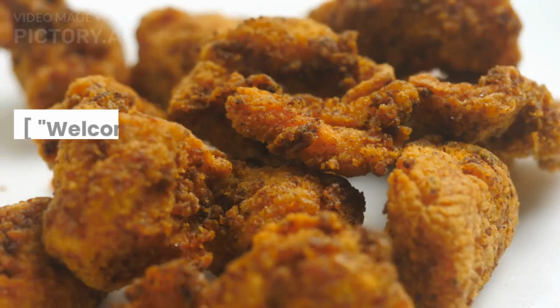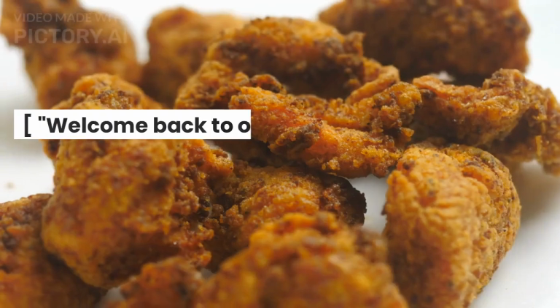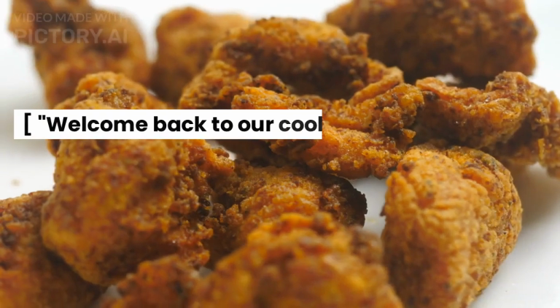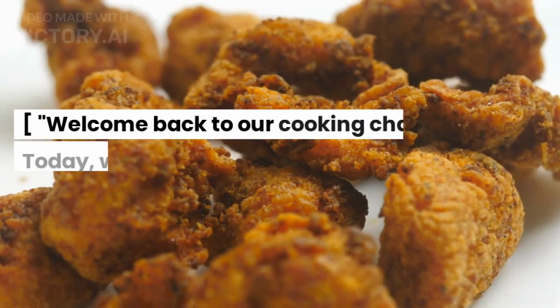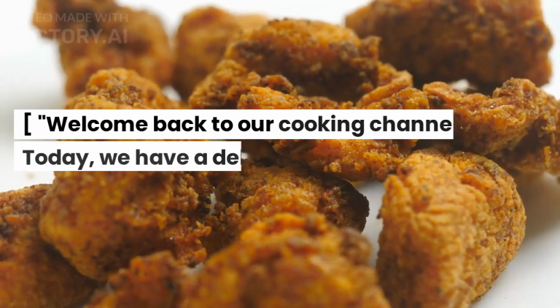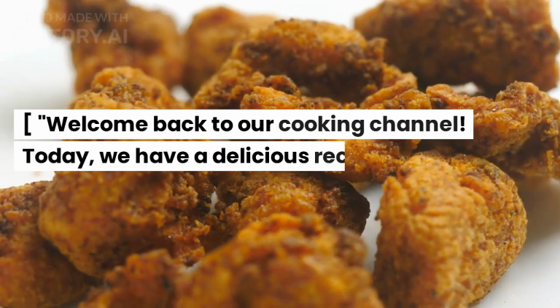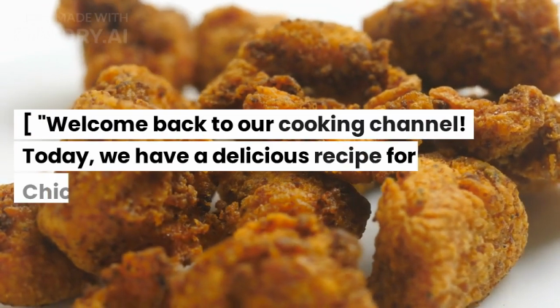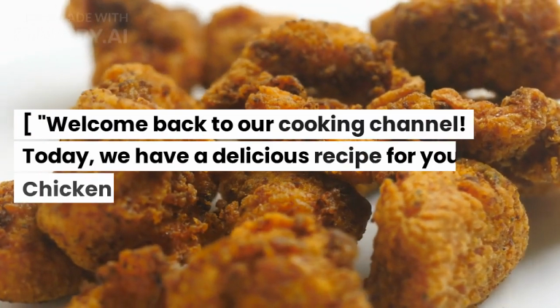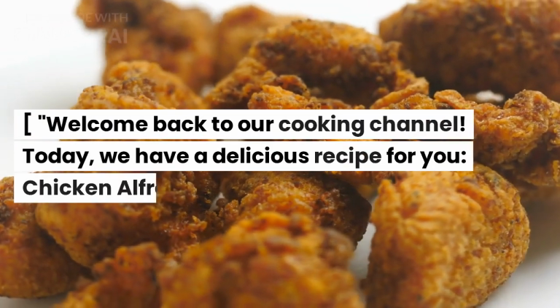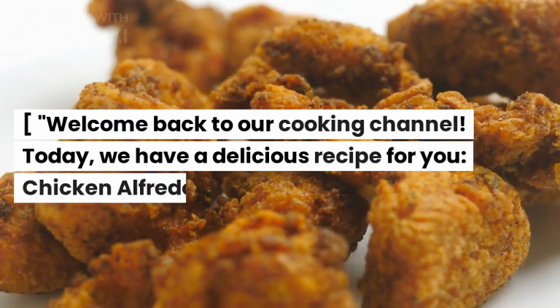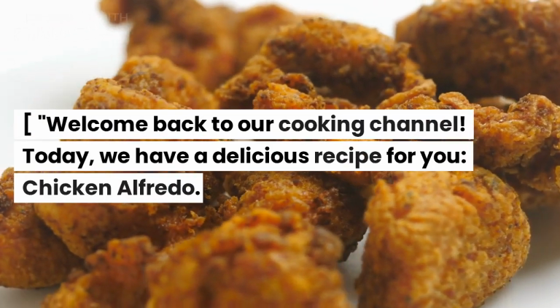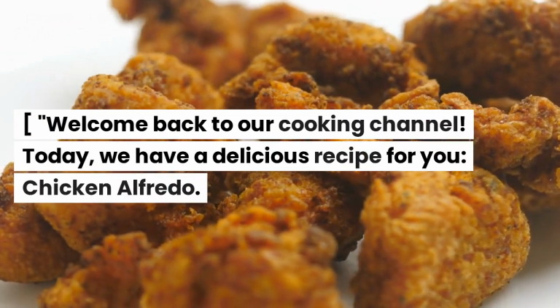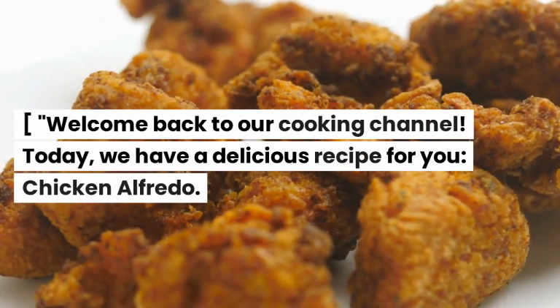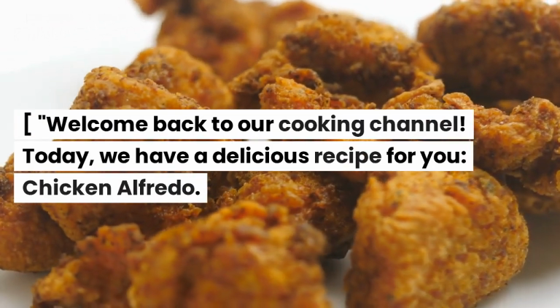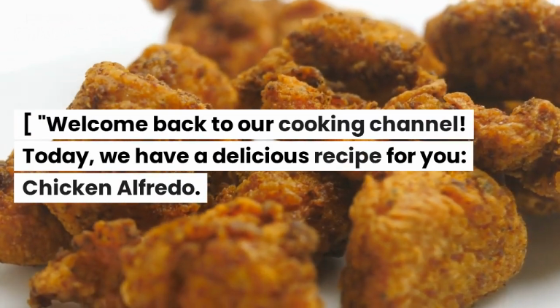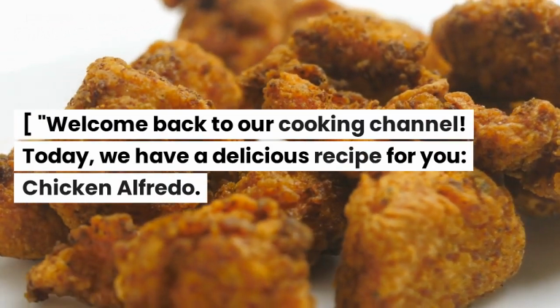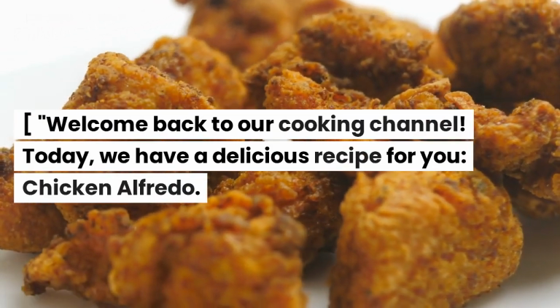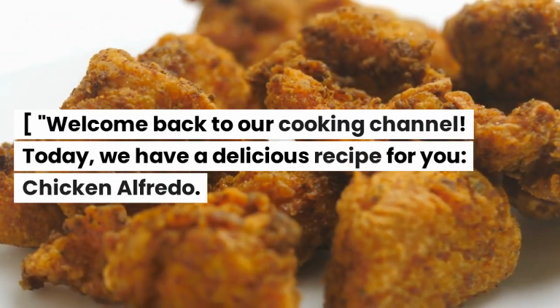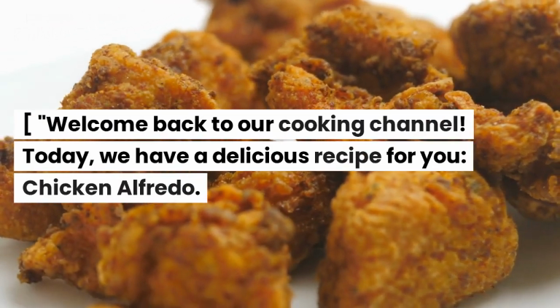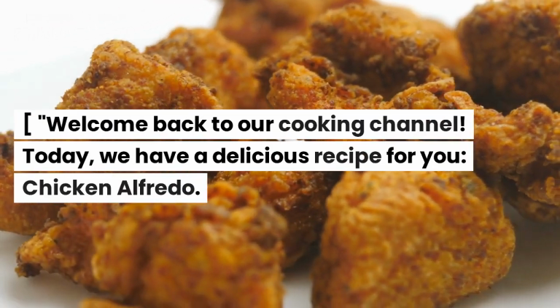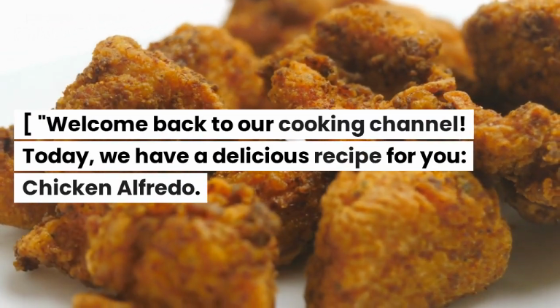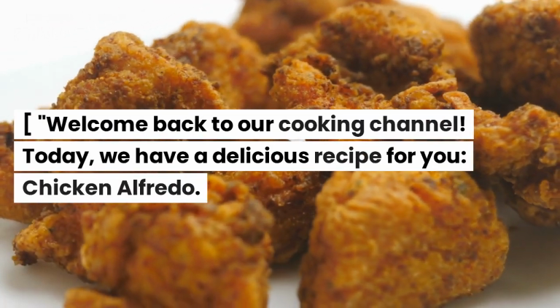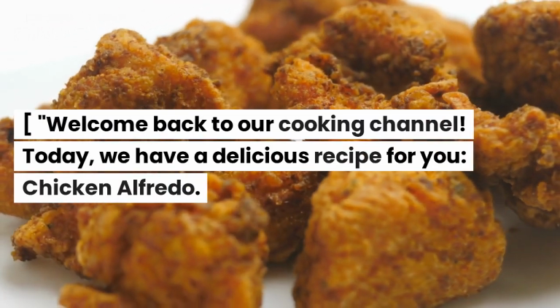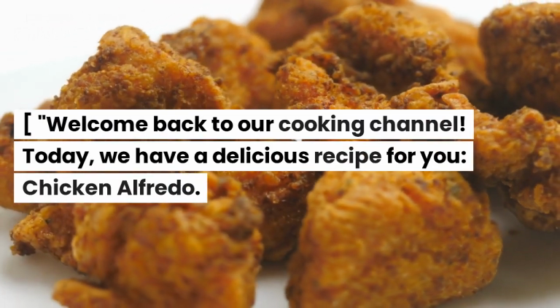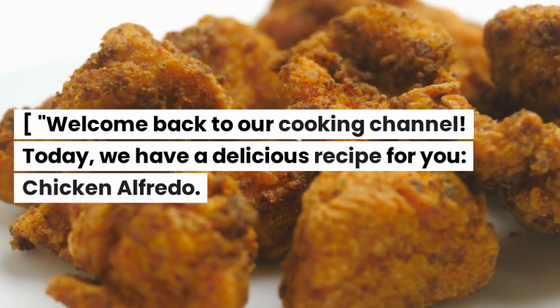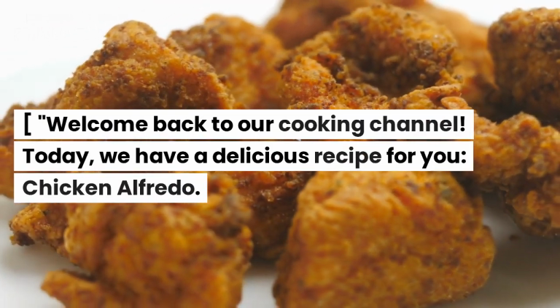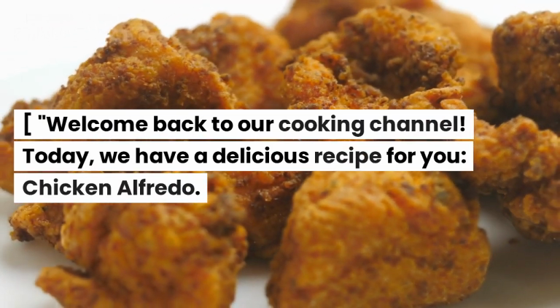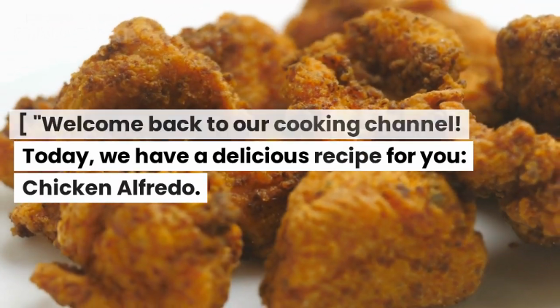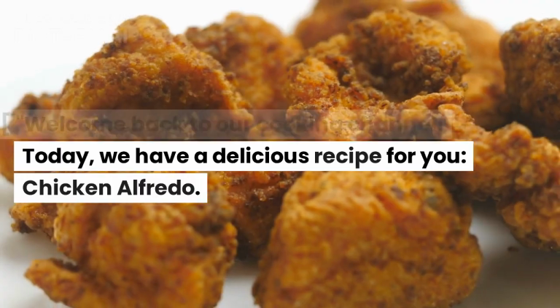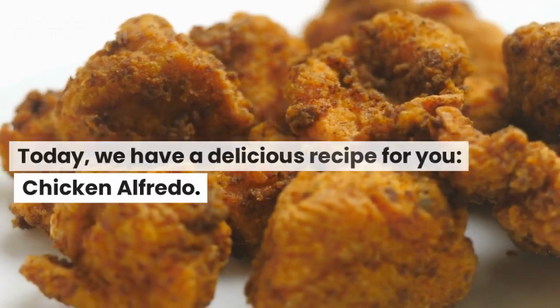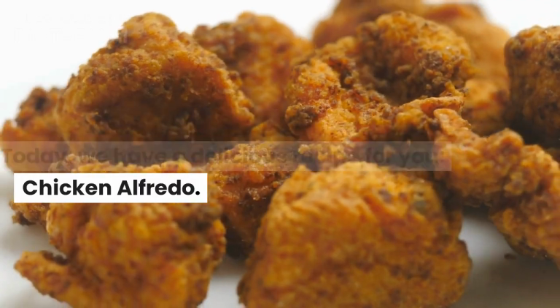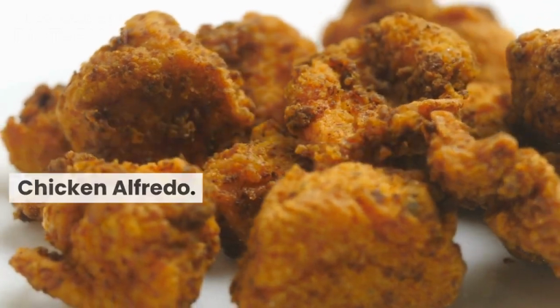Welcome back to our cooking channel. Today we have a delicious recipe for you: Chicken Alfredo.